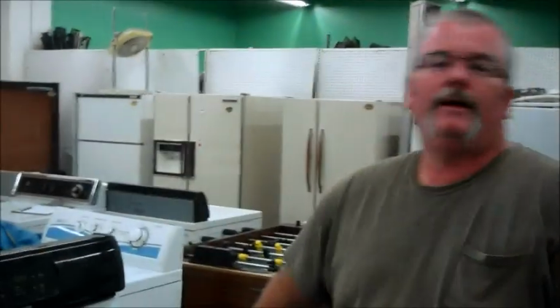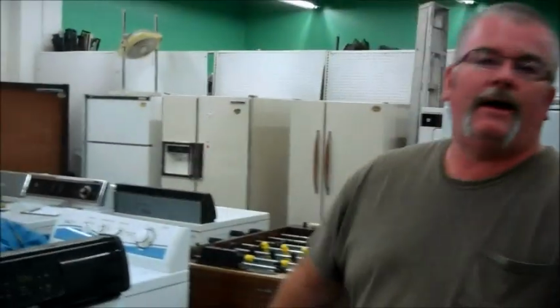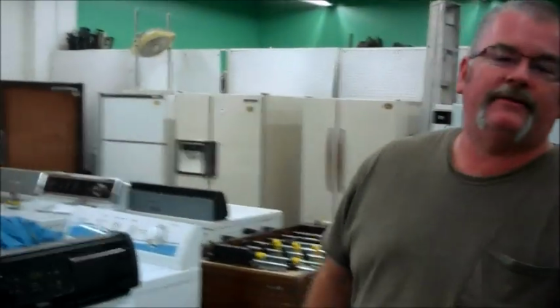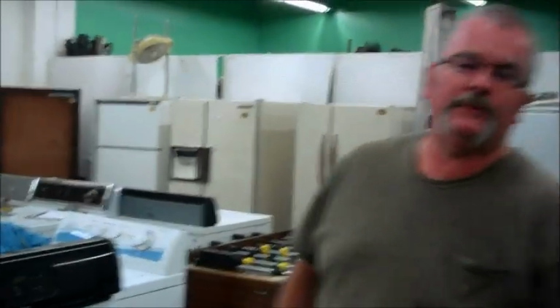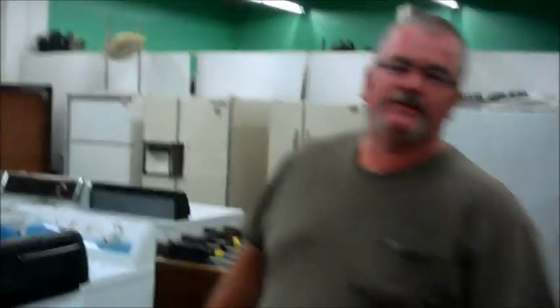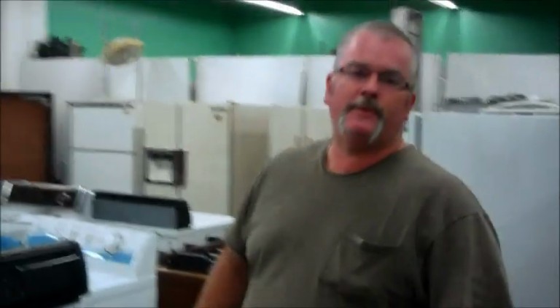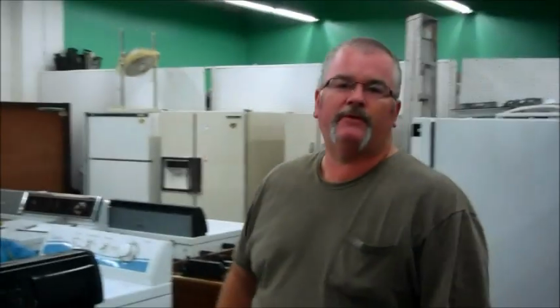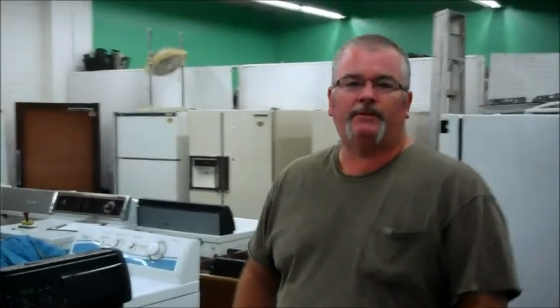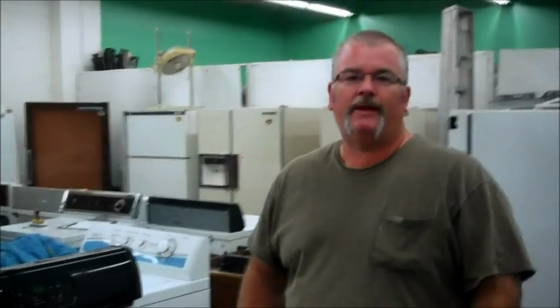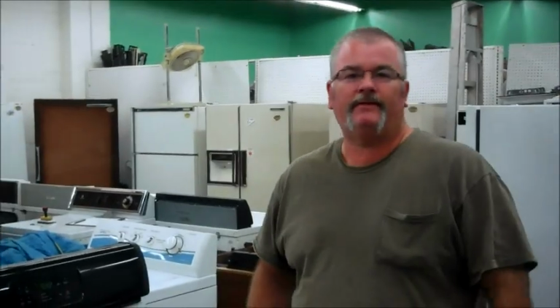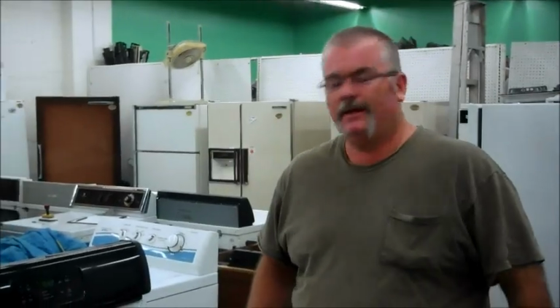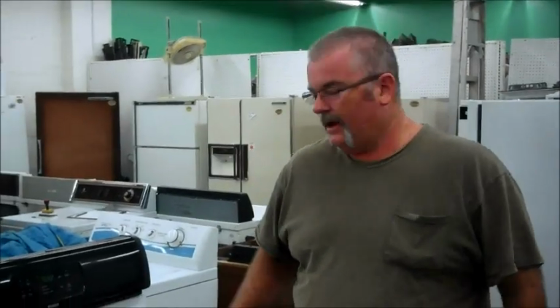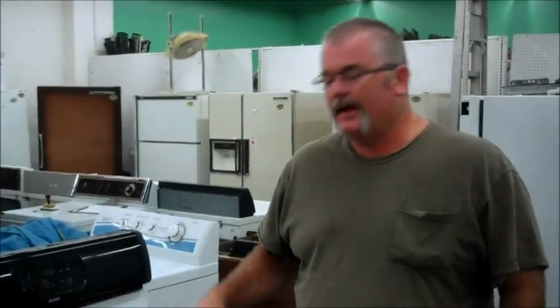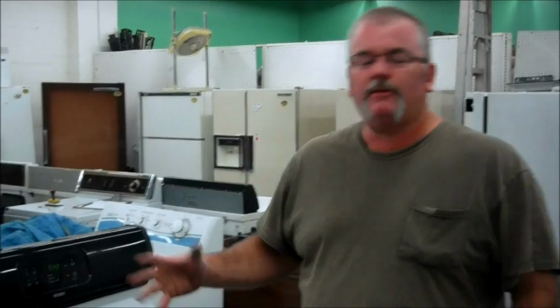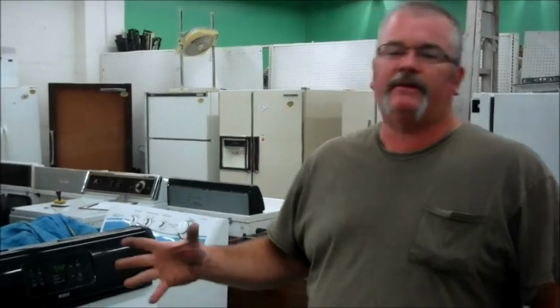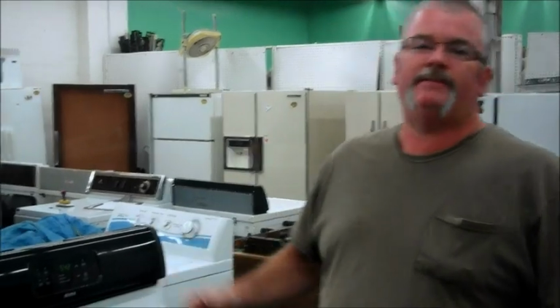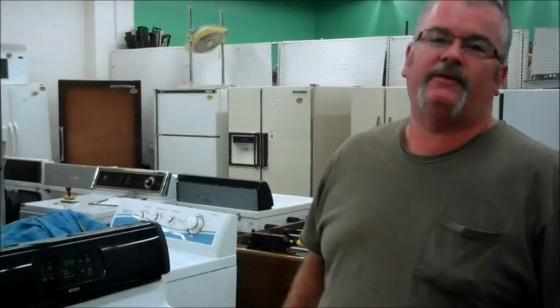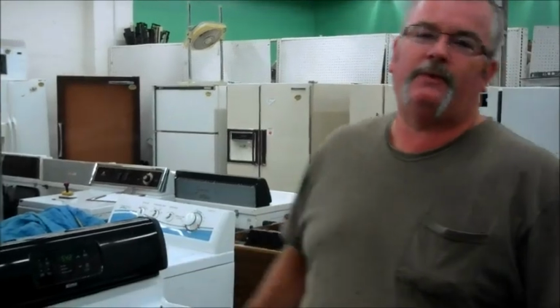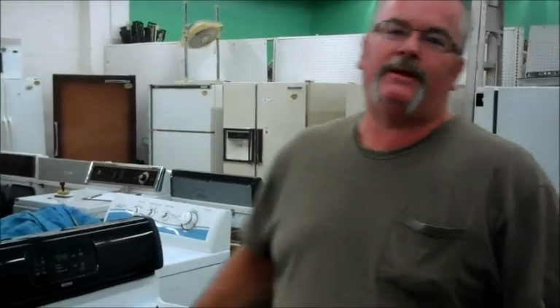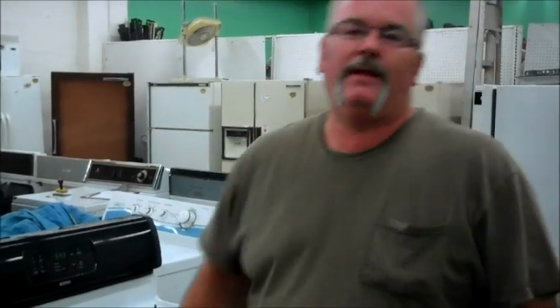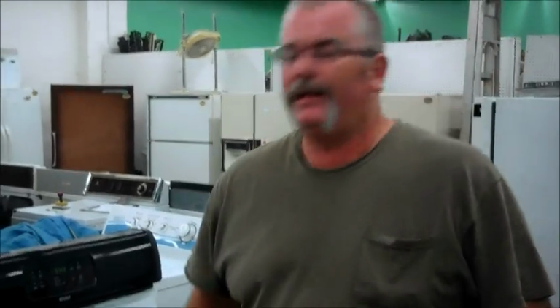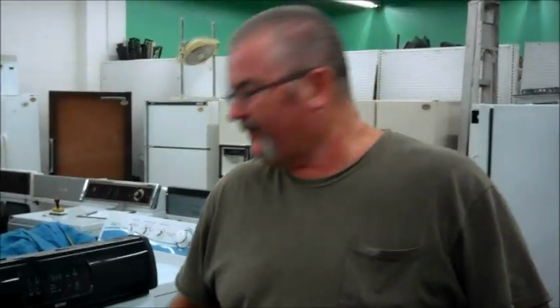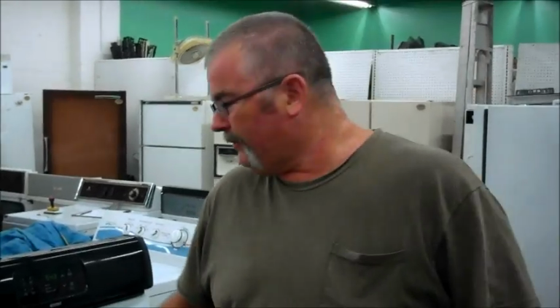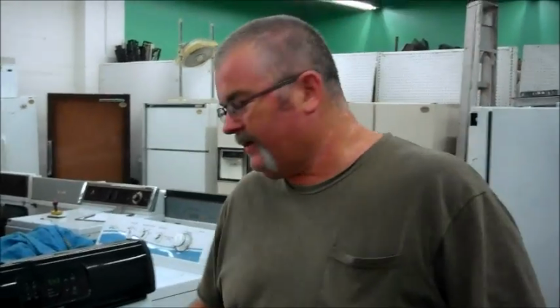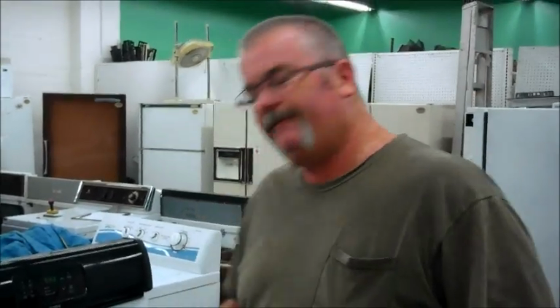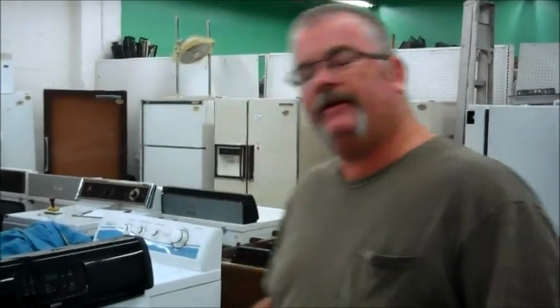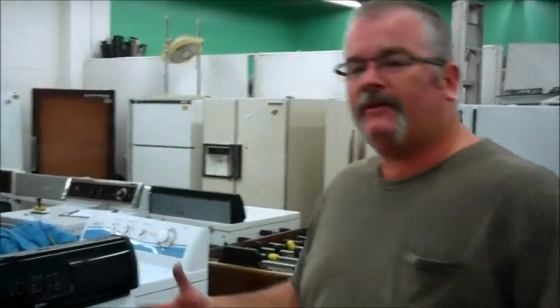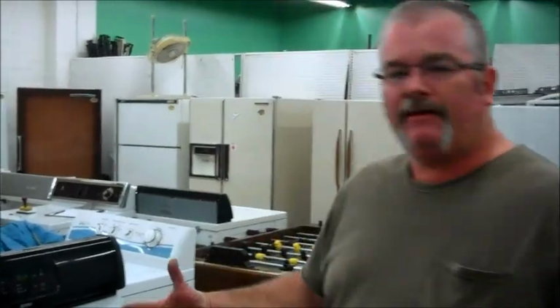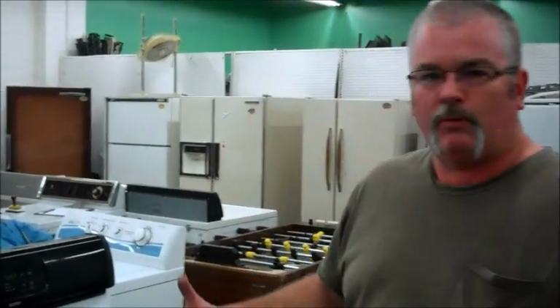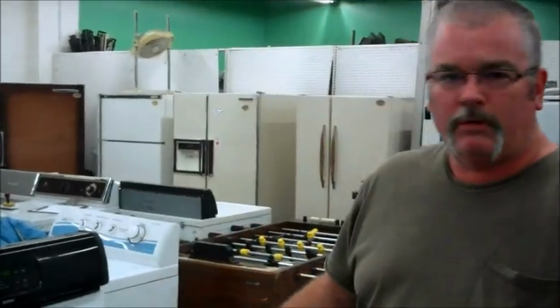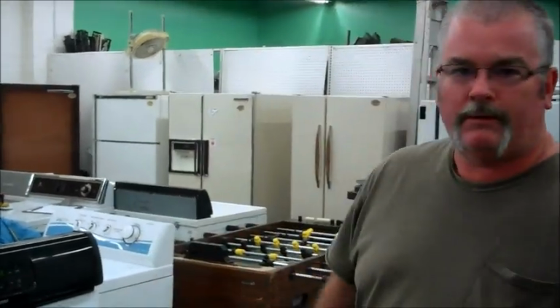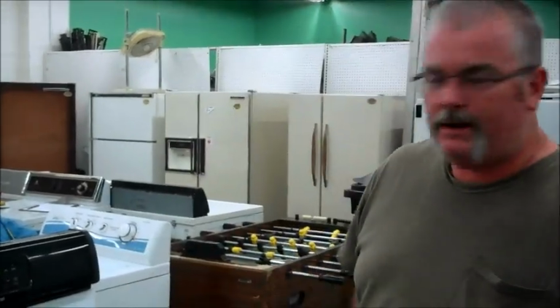Hi, this is Richard from U.S. Appliance. I've got a quick tip this week. It's not really a fix, it's kind of a workaround.